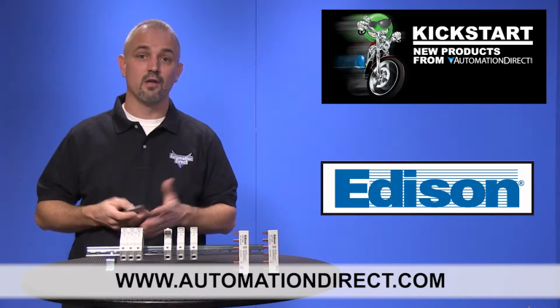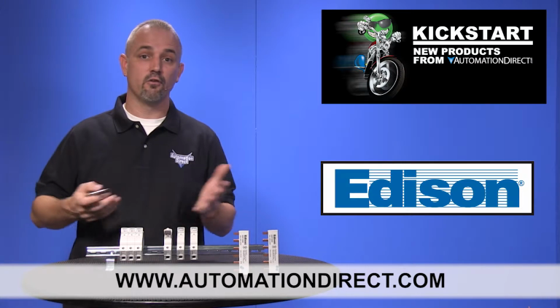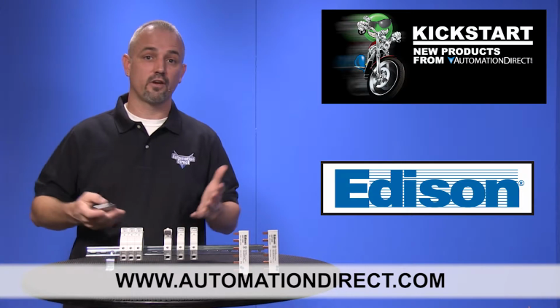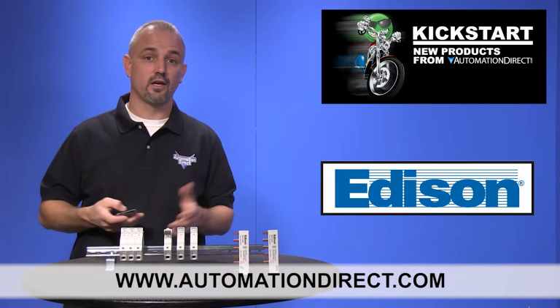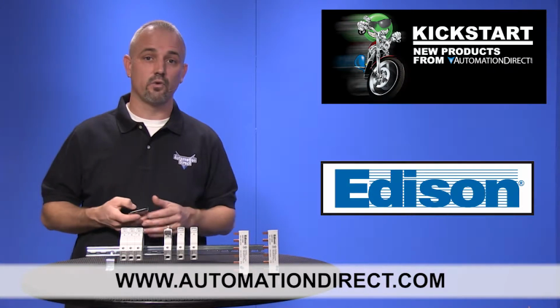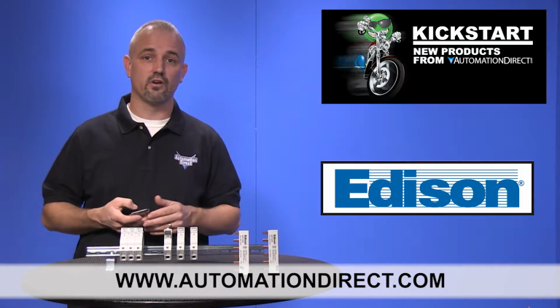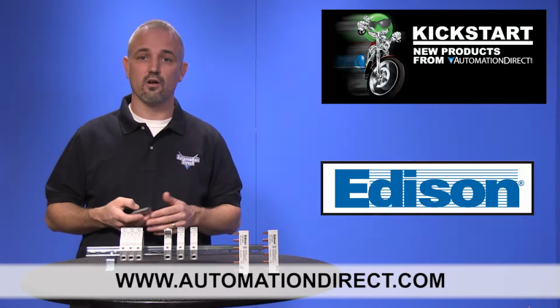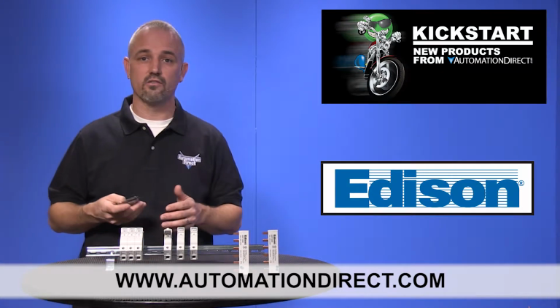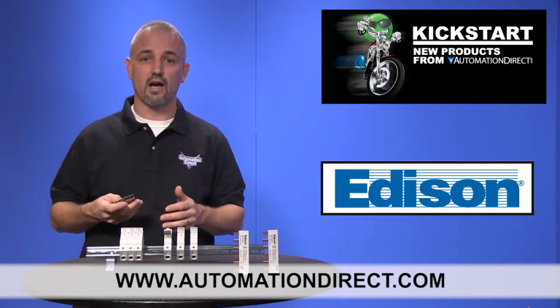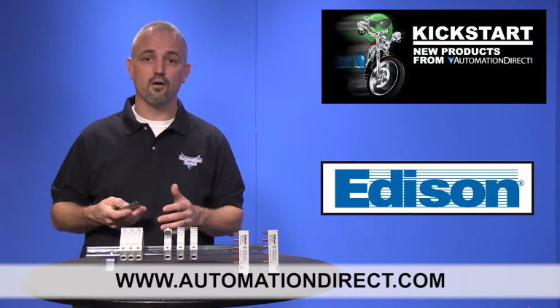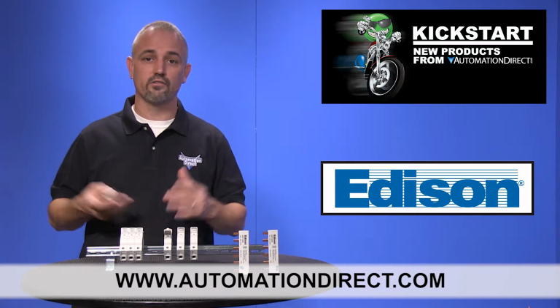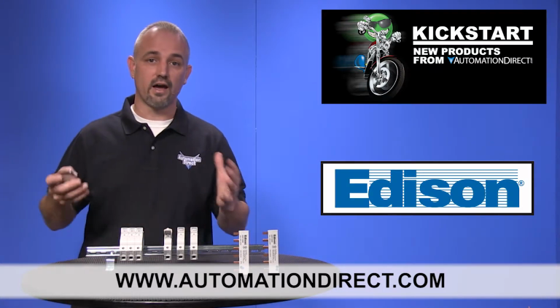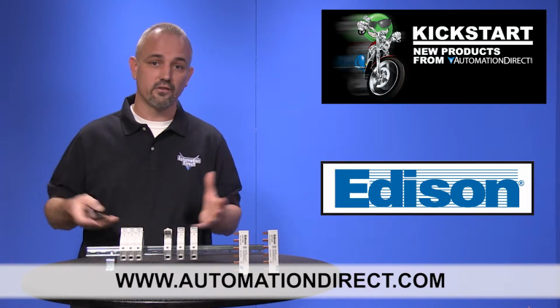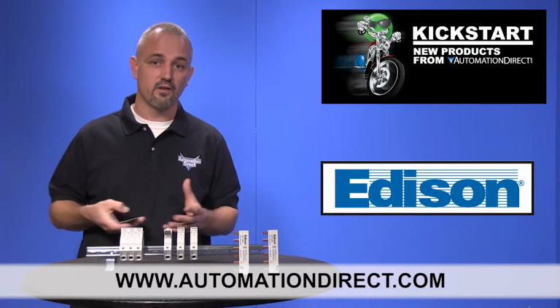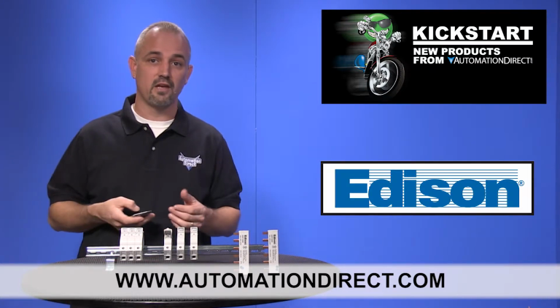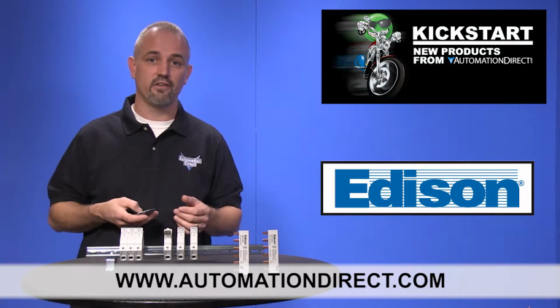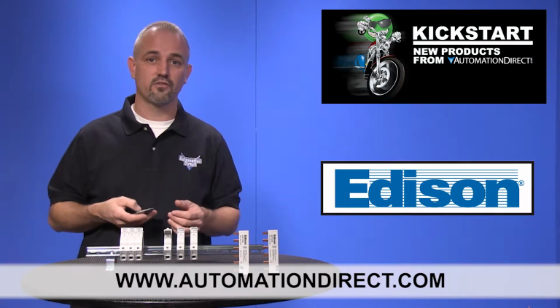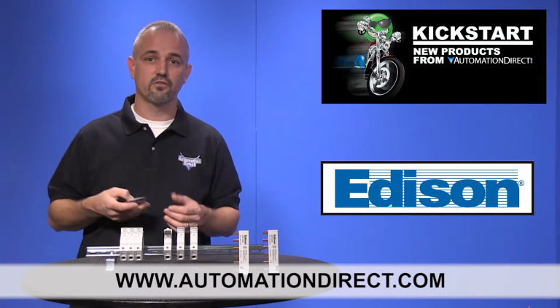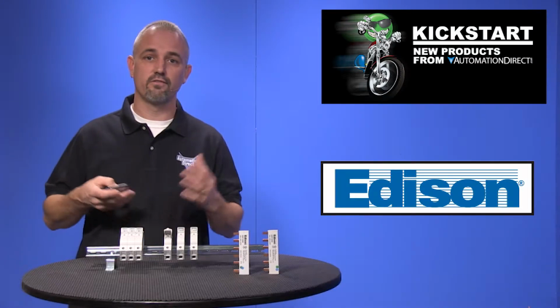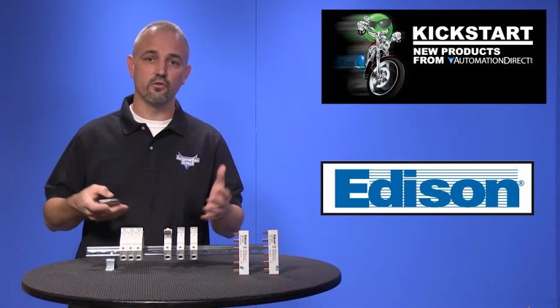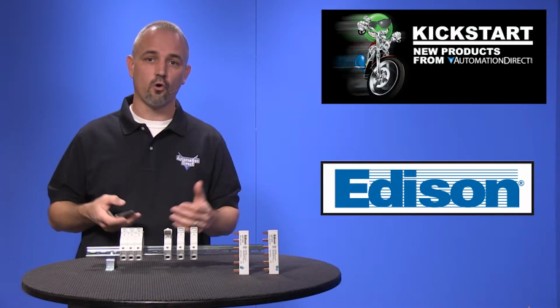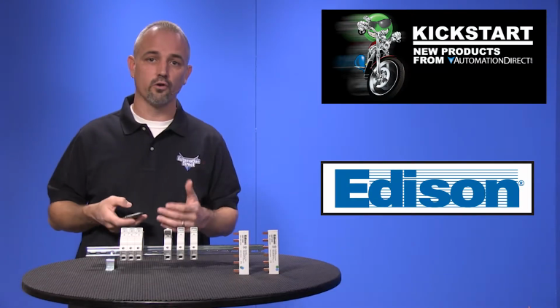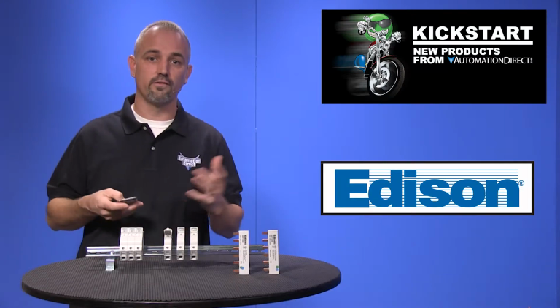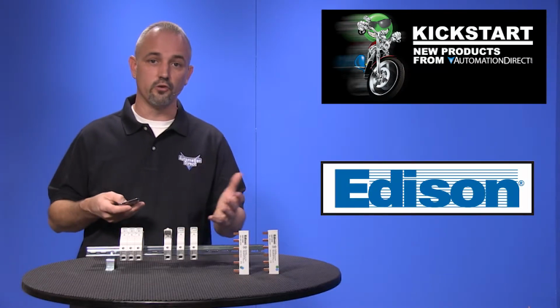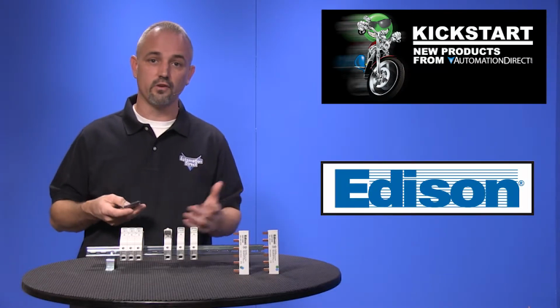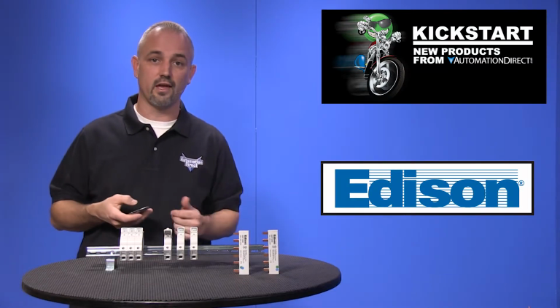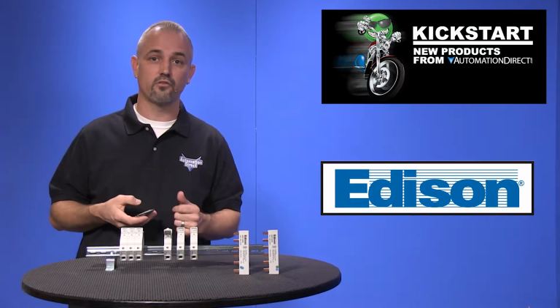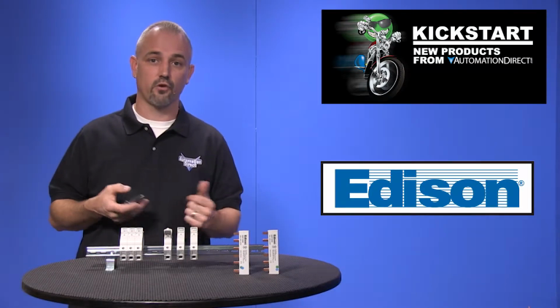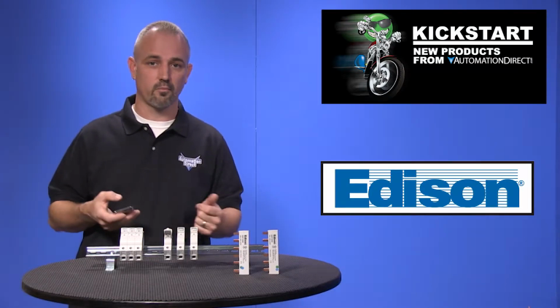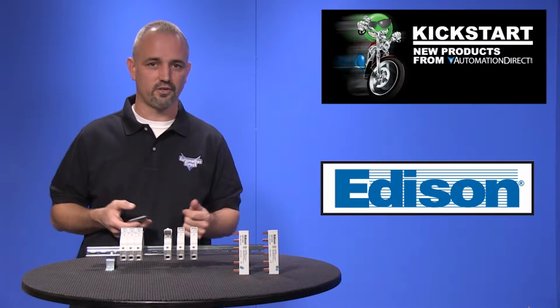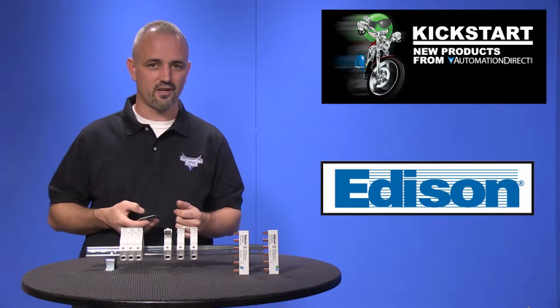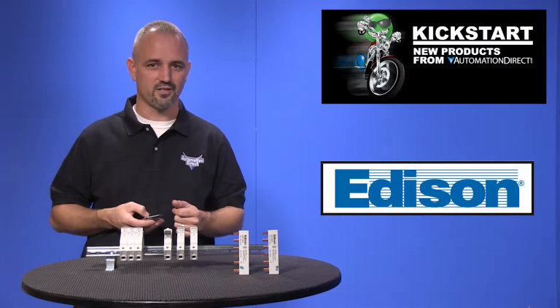Don't forget we sell other styles, sizes, and manufacturers of fuse holders, fuses, and circuit protection.